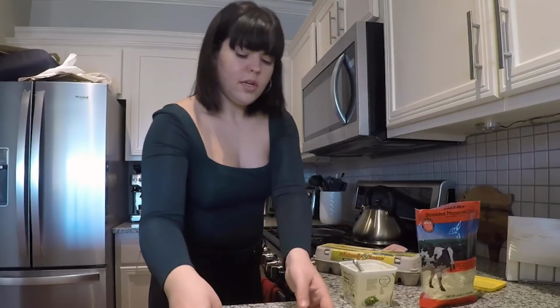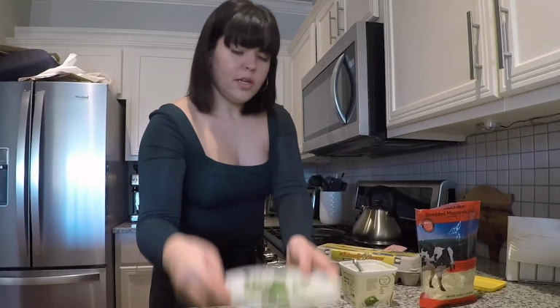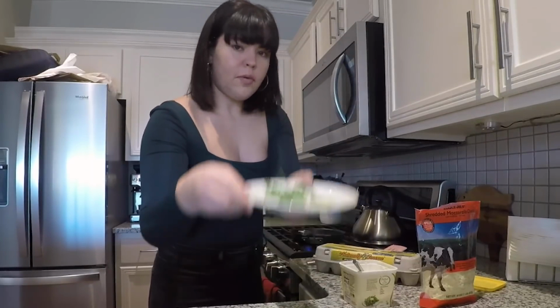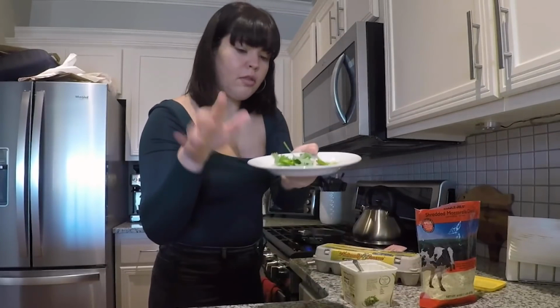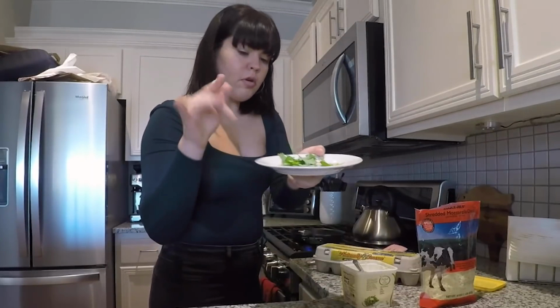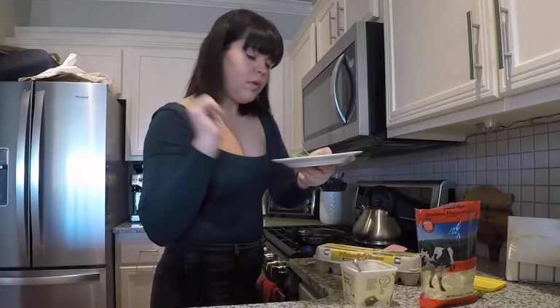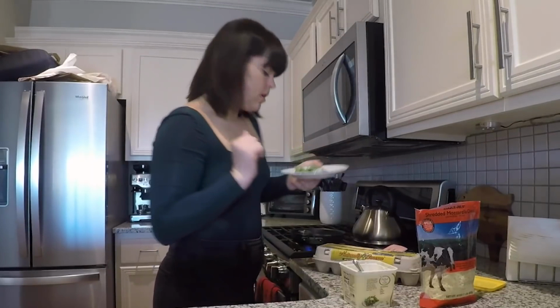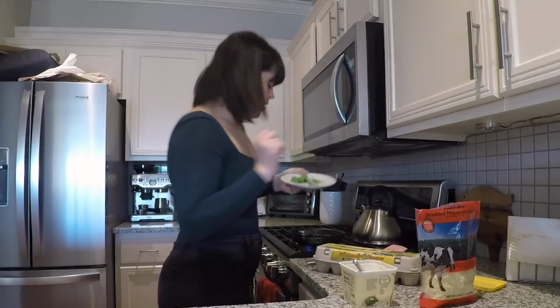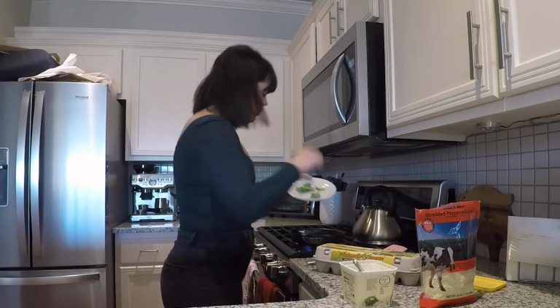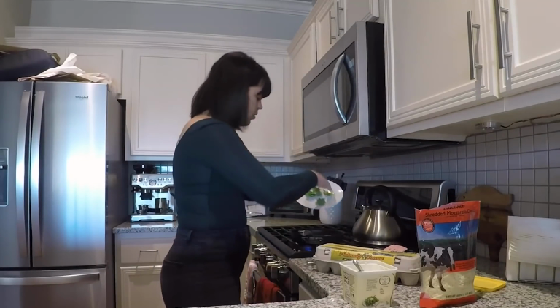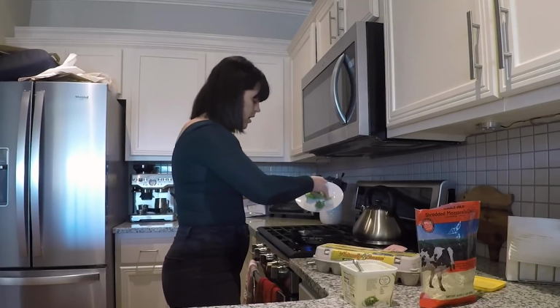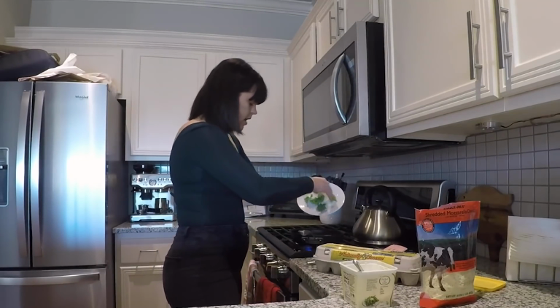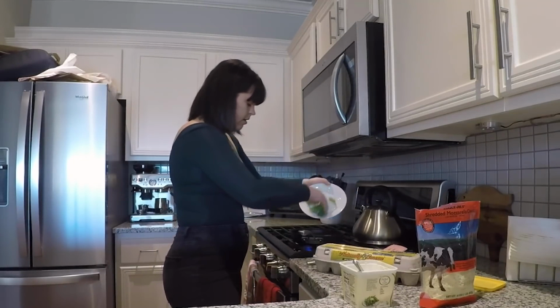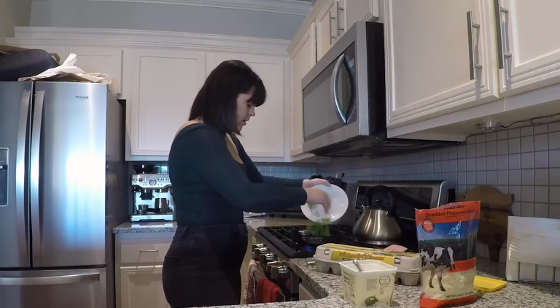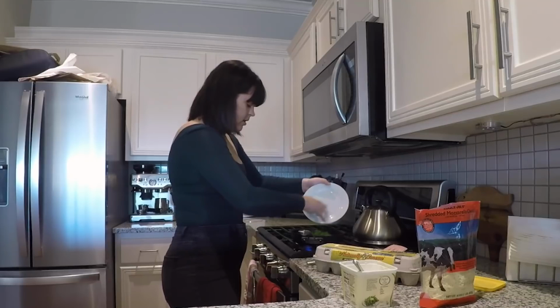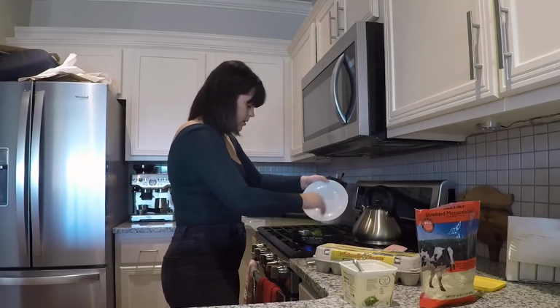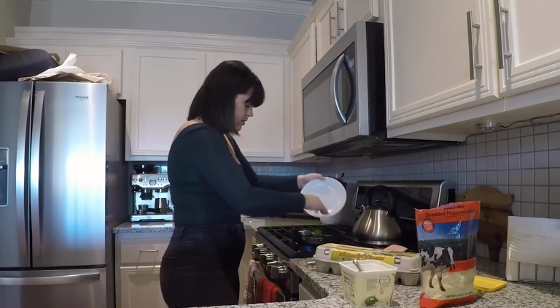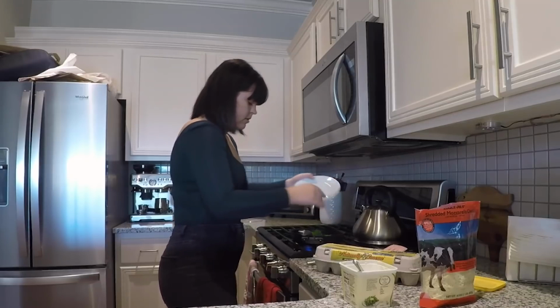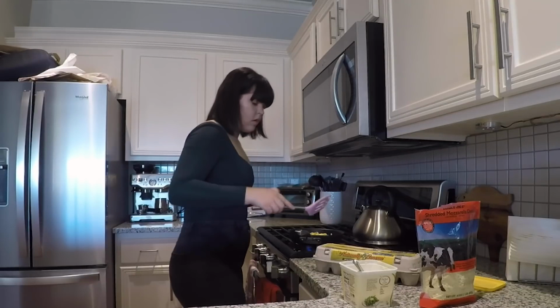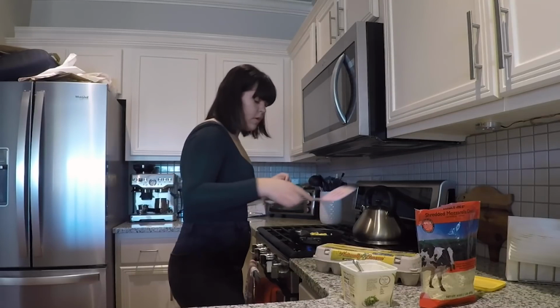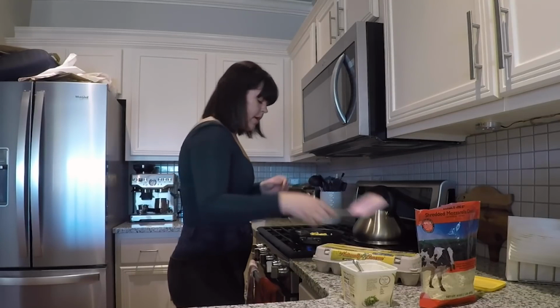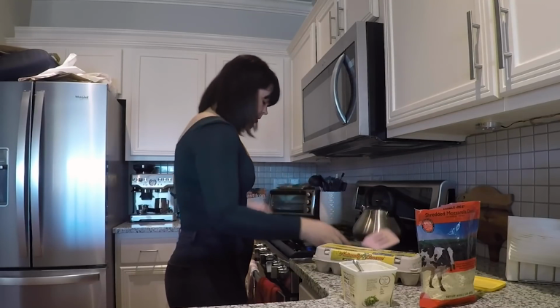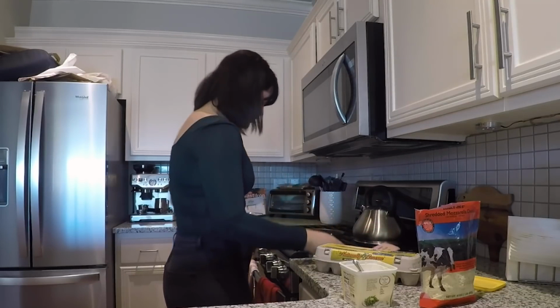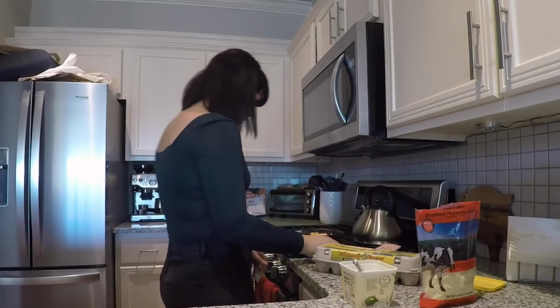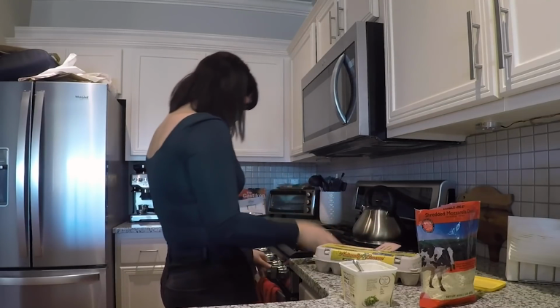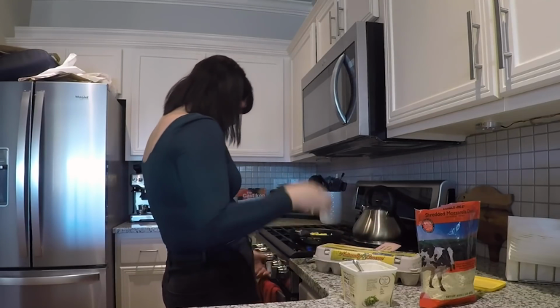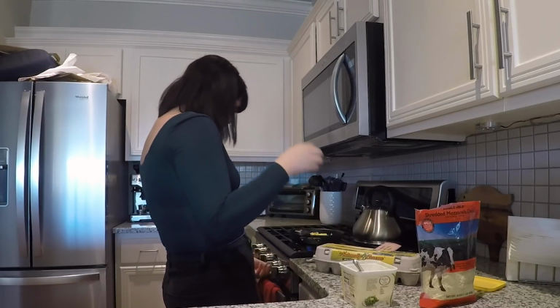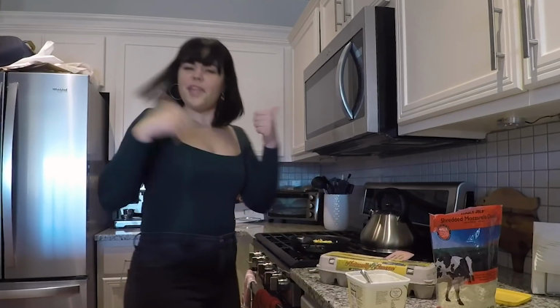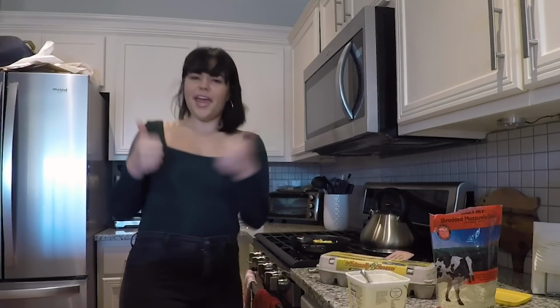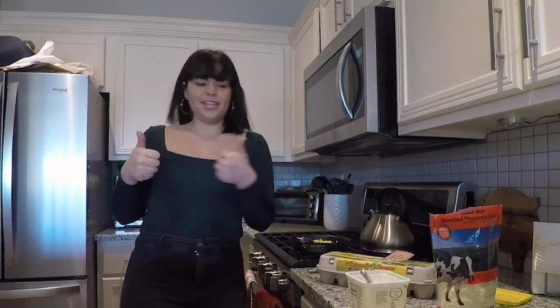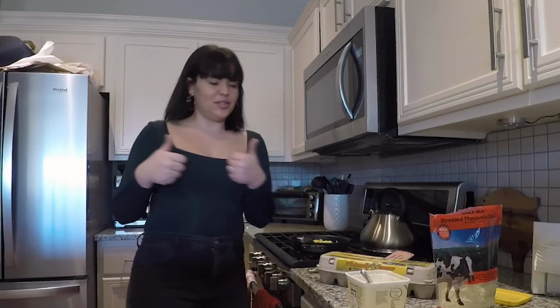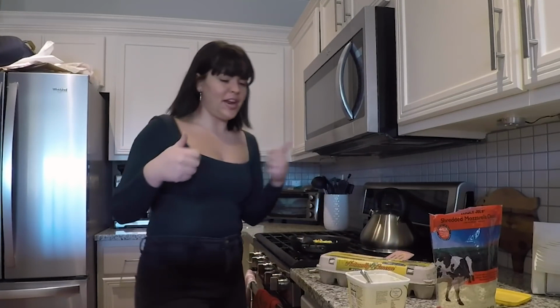Now we're going to throw the arugula and kale in. I think she's ready.